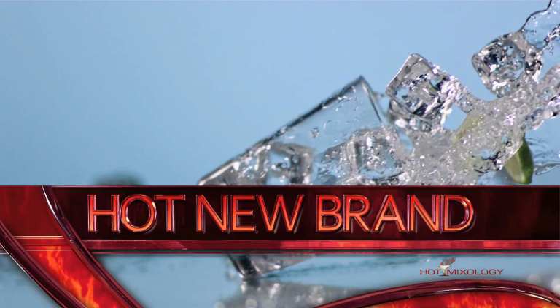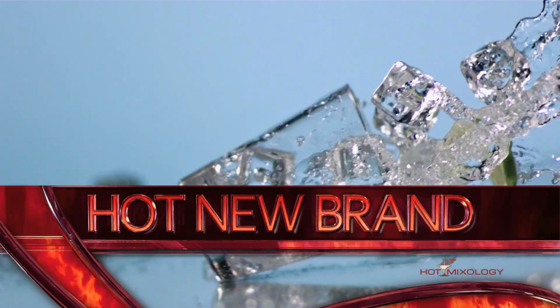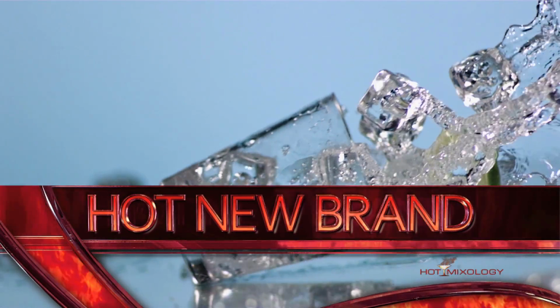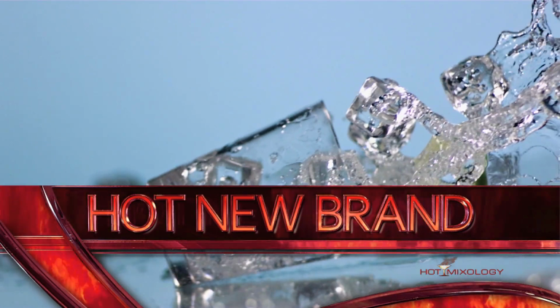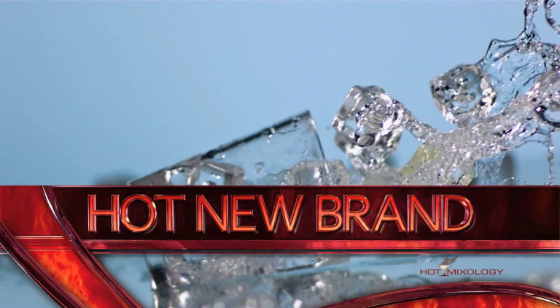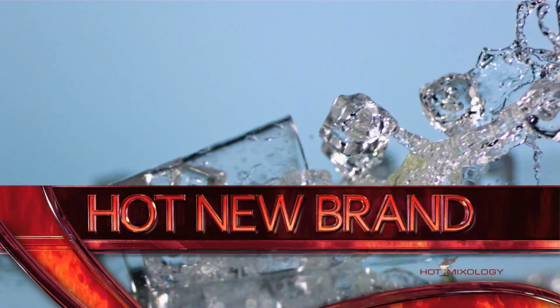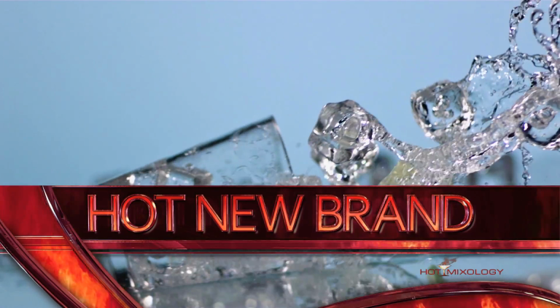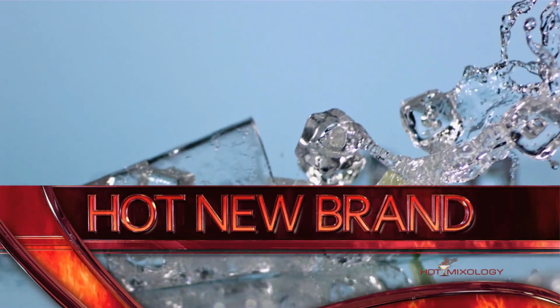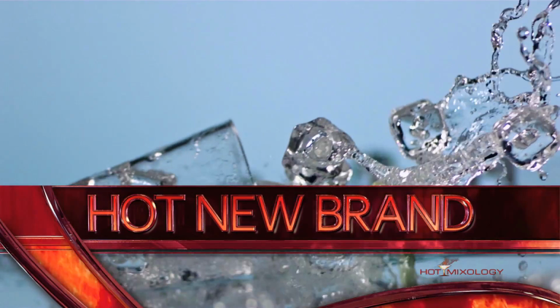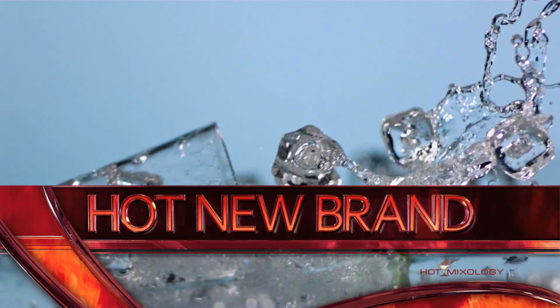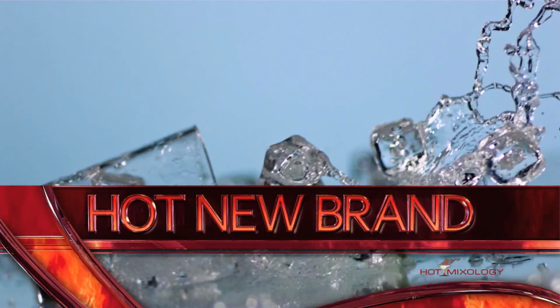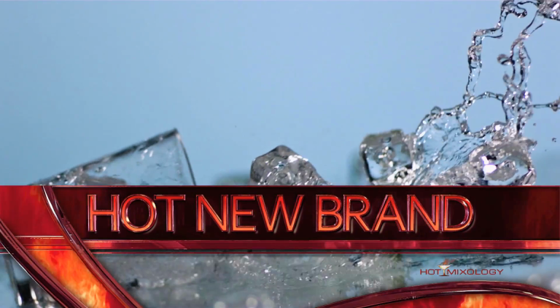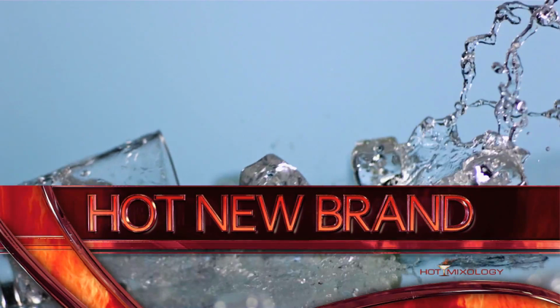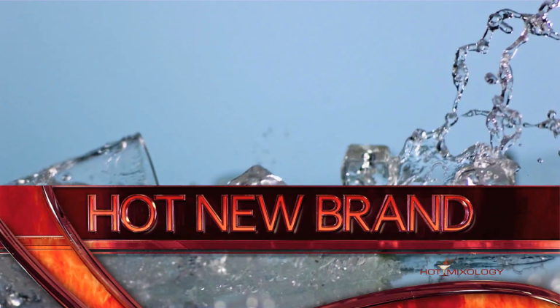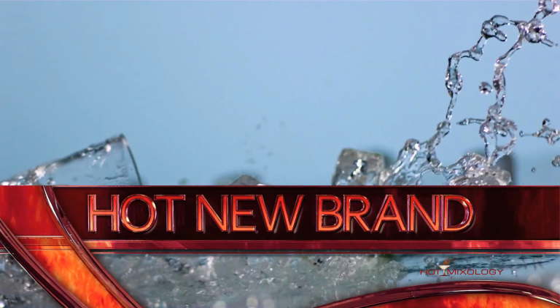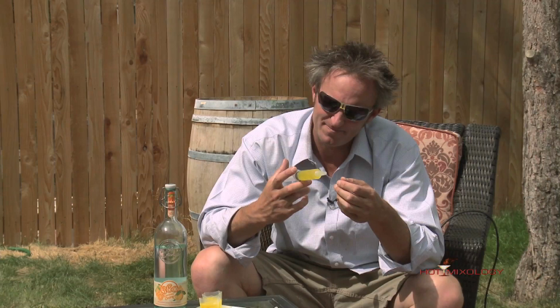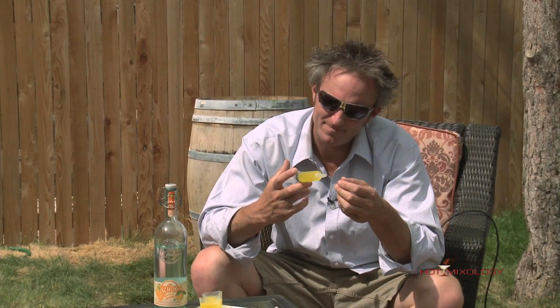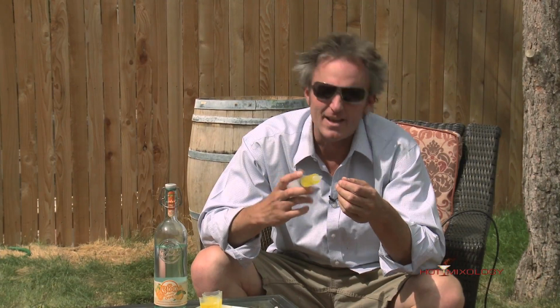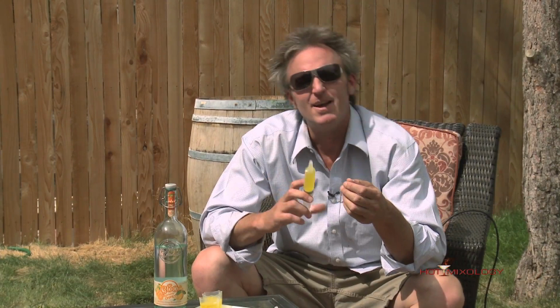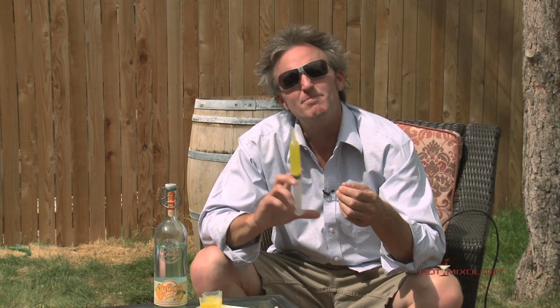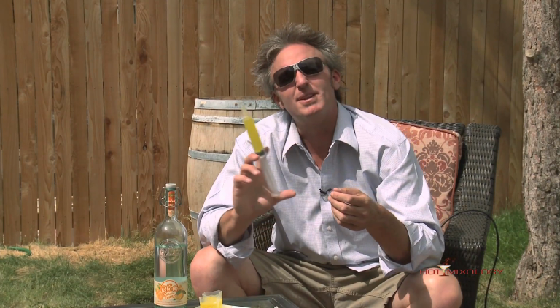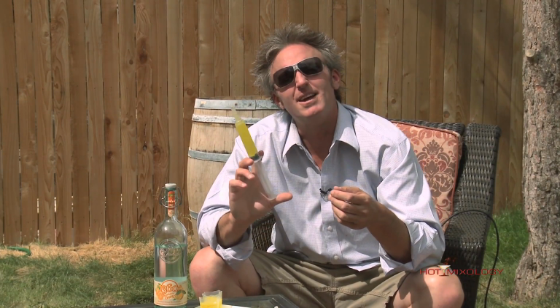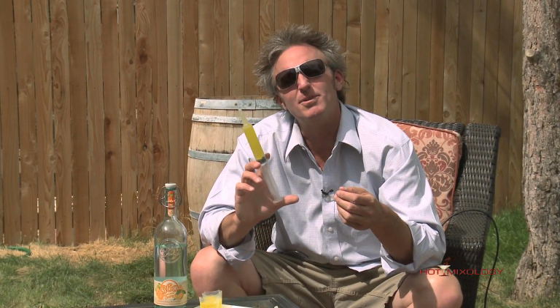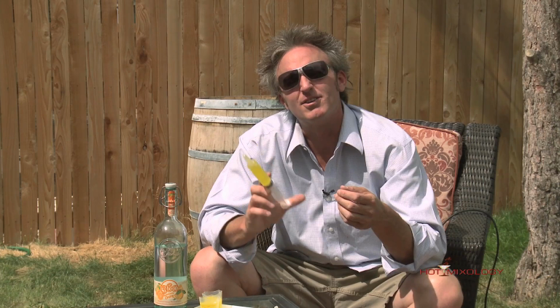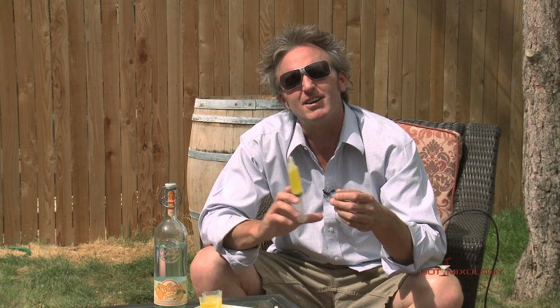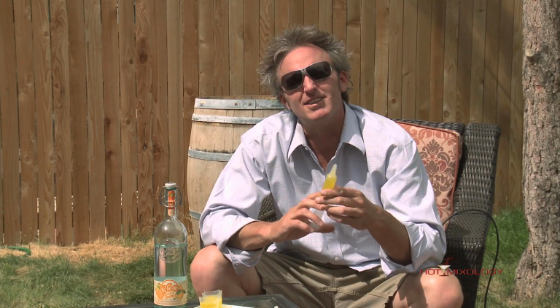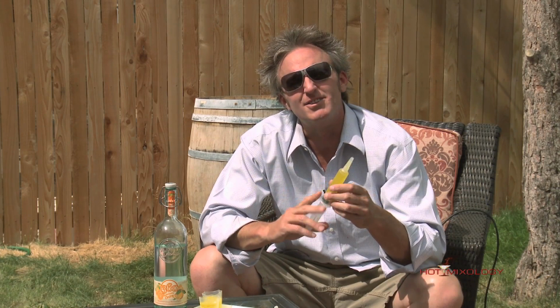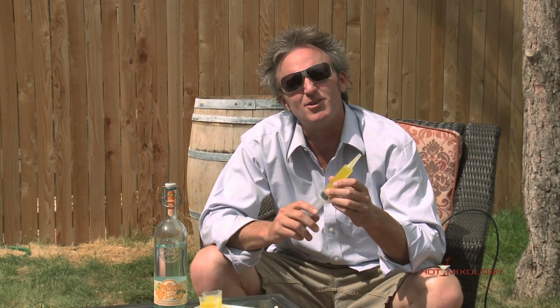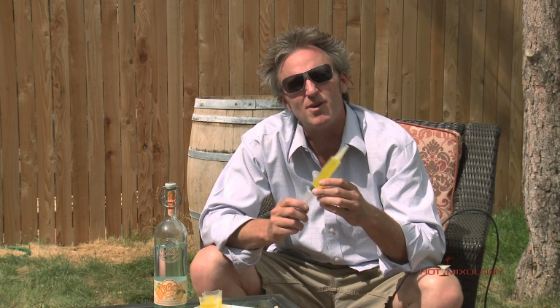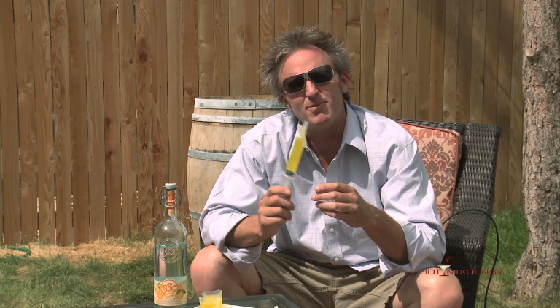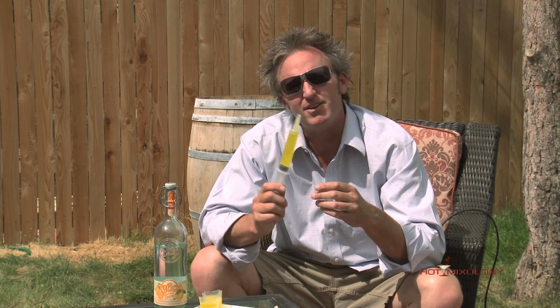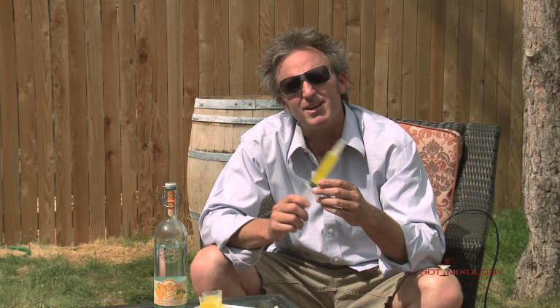Hot Mixology, hot new brand! Playing with our cocktails here — a great way to do it.